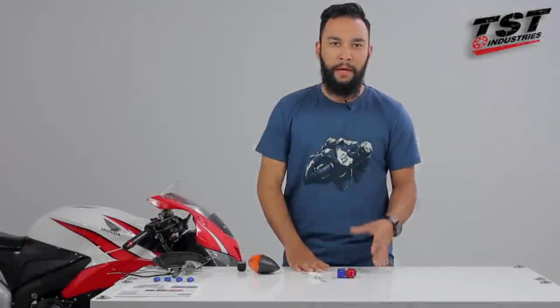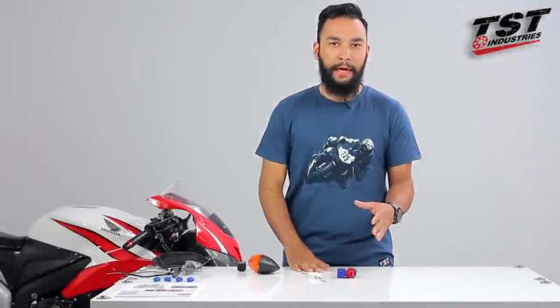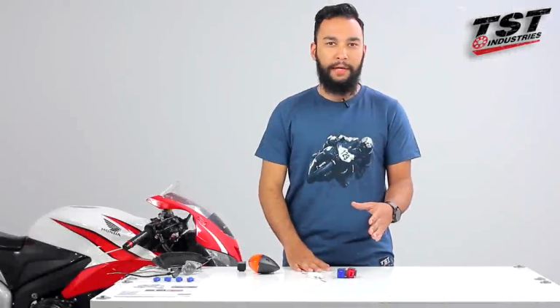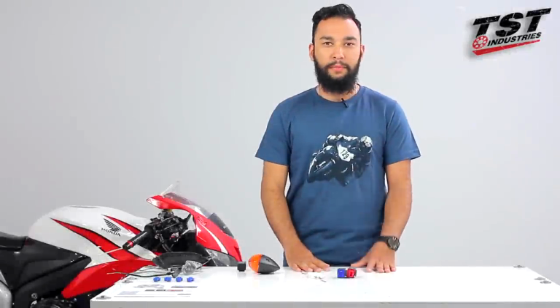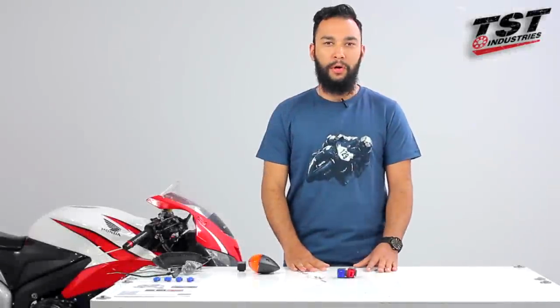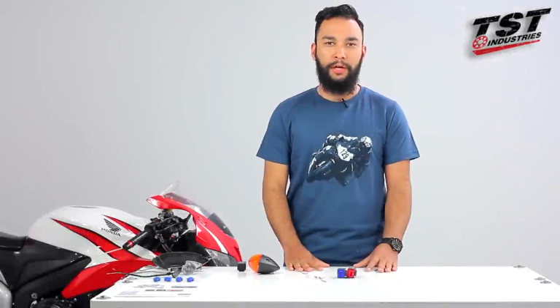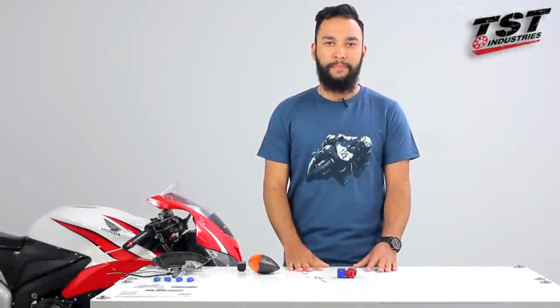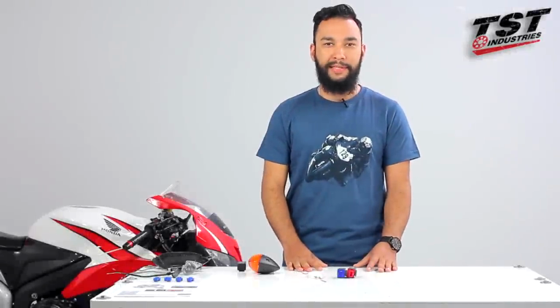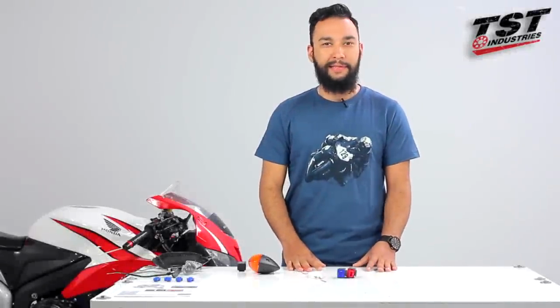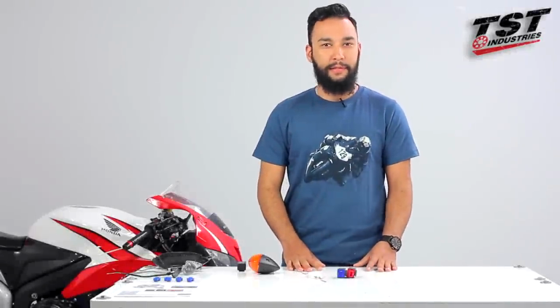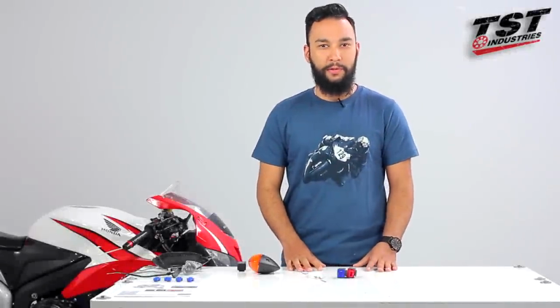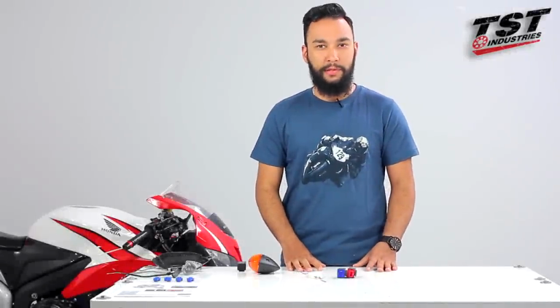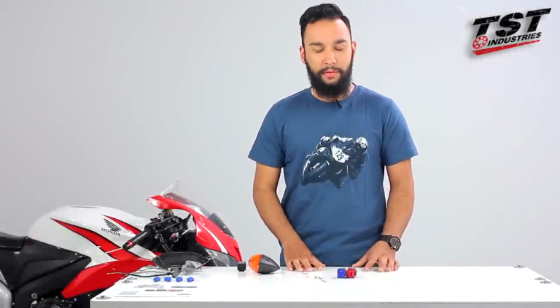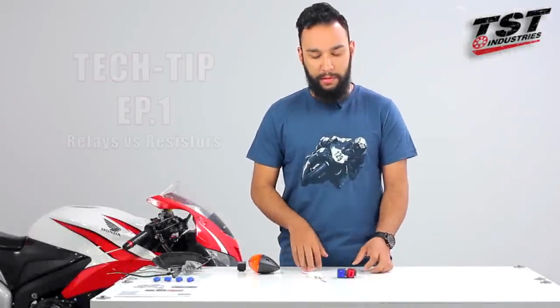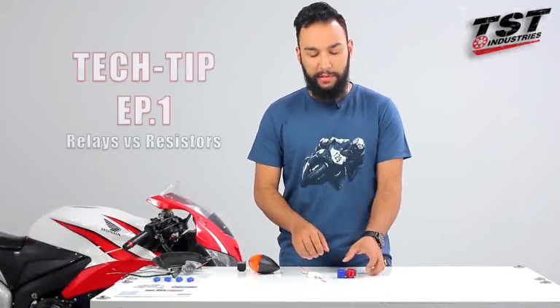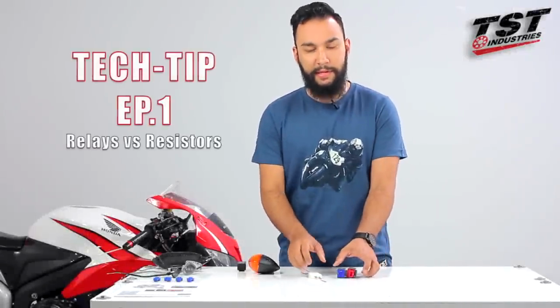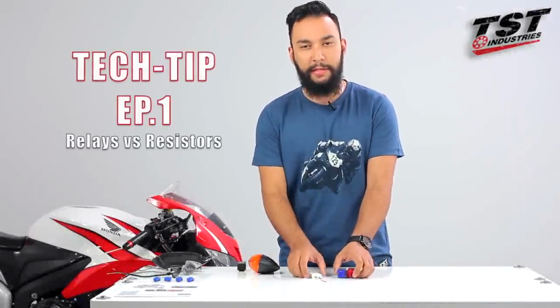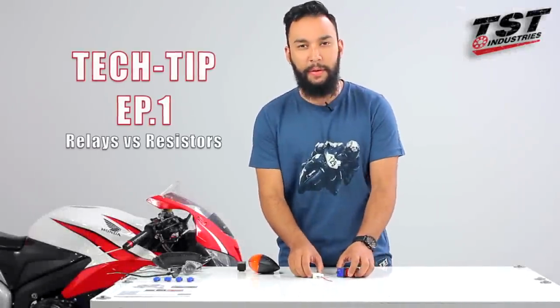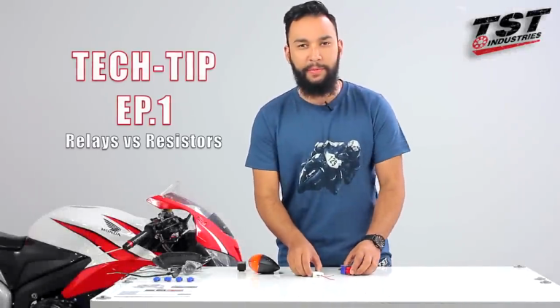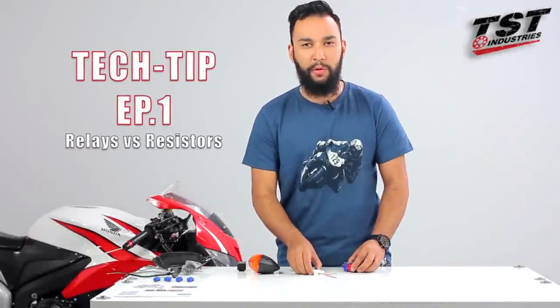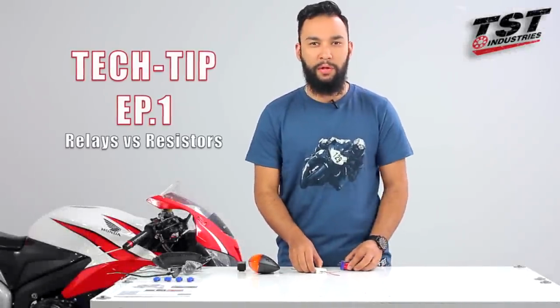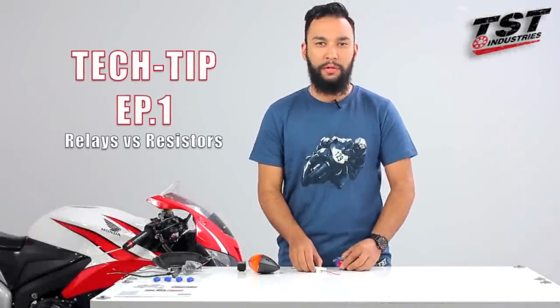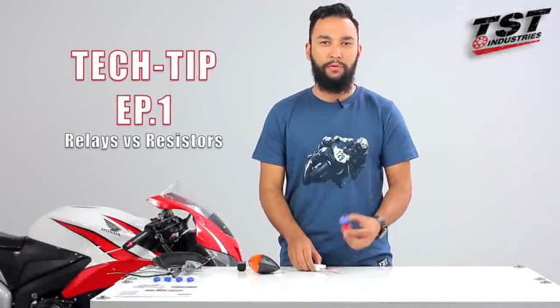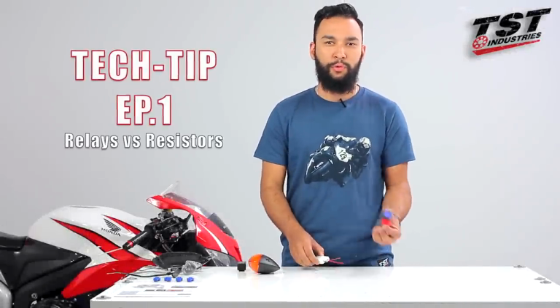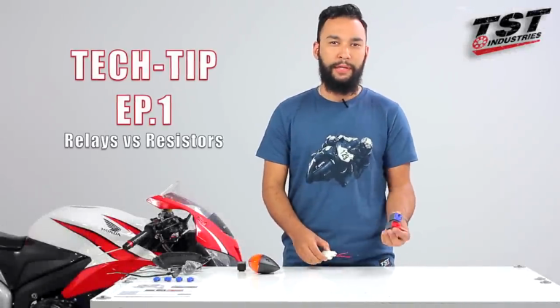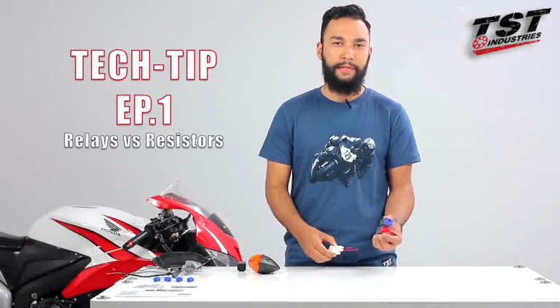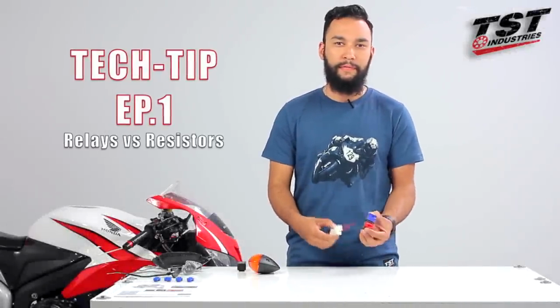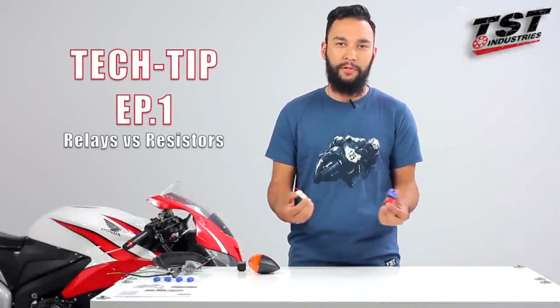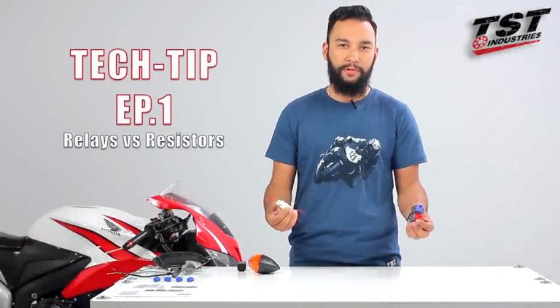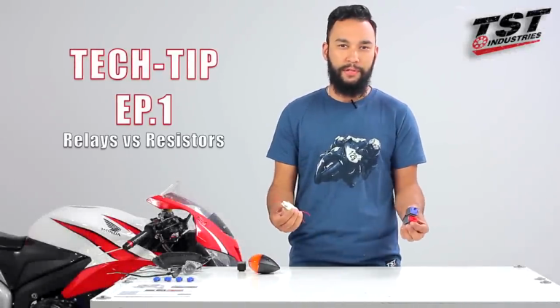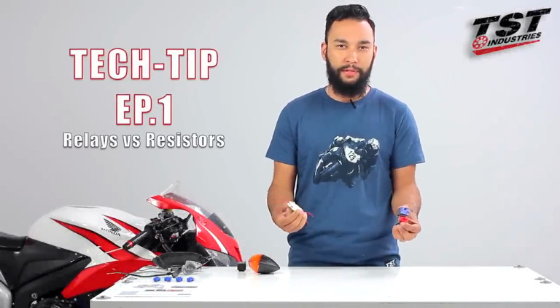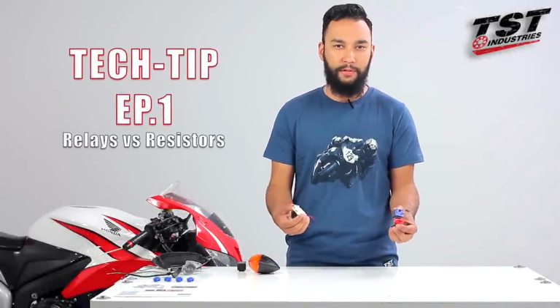Hey guys, Mark here from TST Industries. This is Tech Tip Episode 1: Relays Versus Resistors.